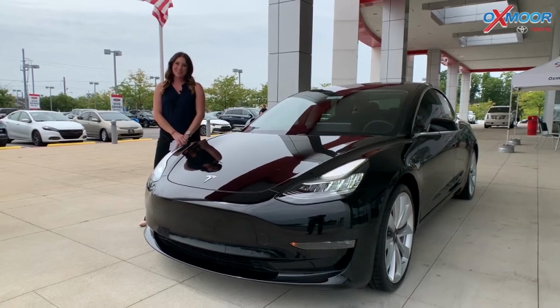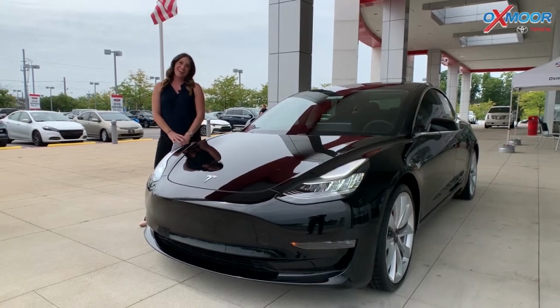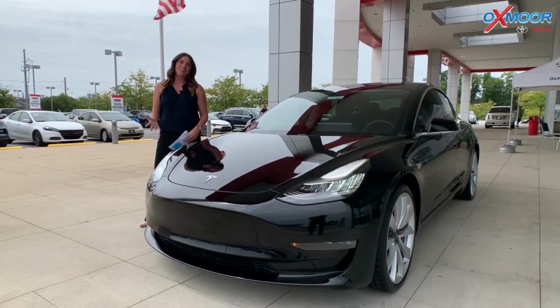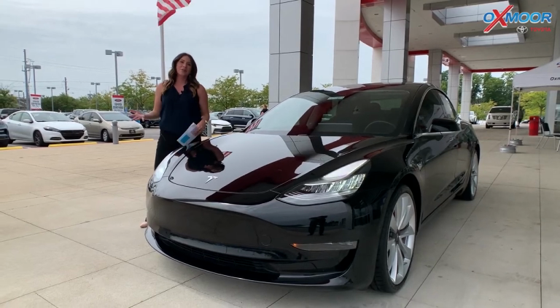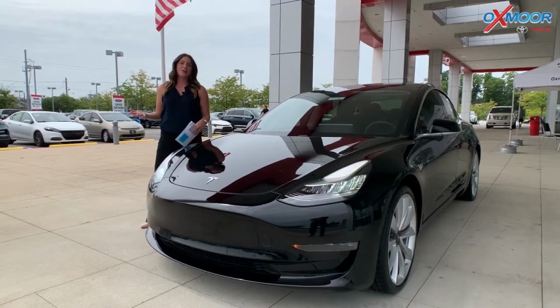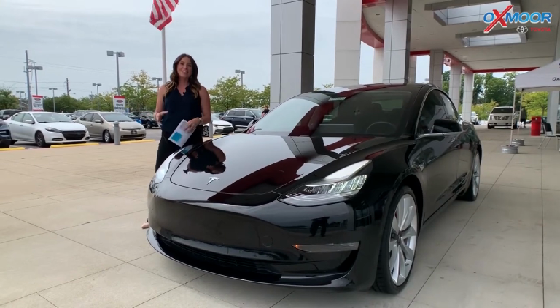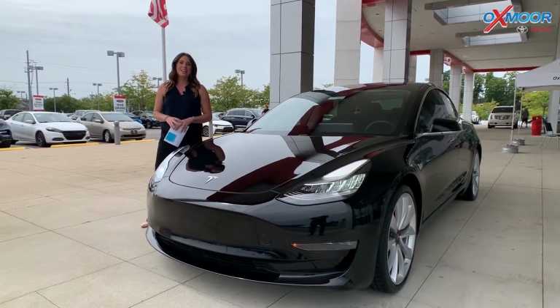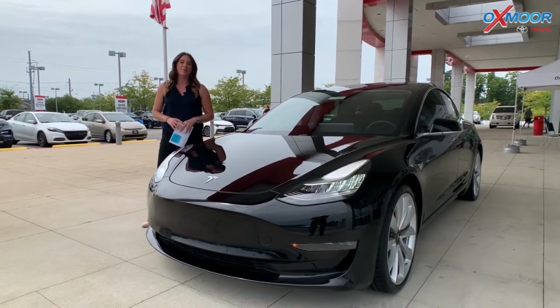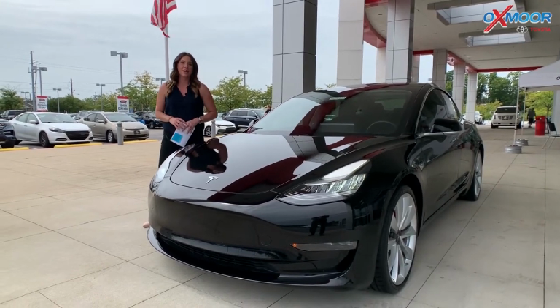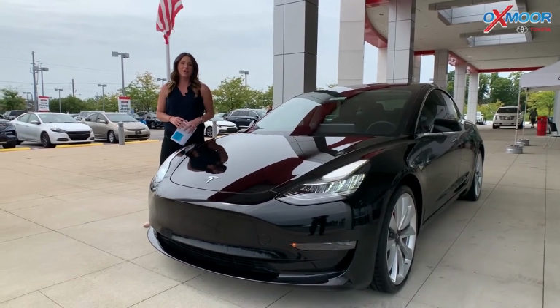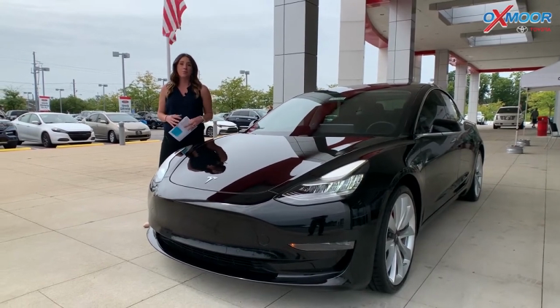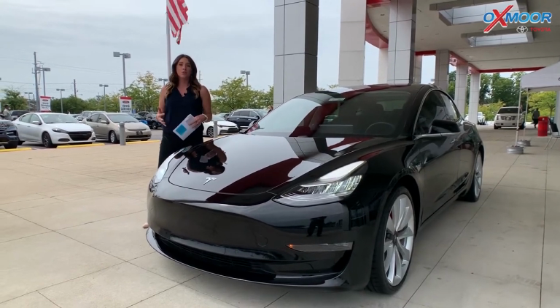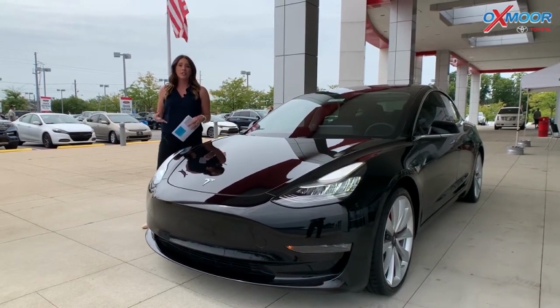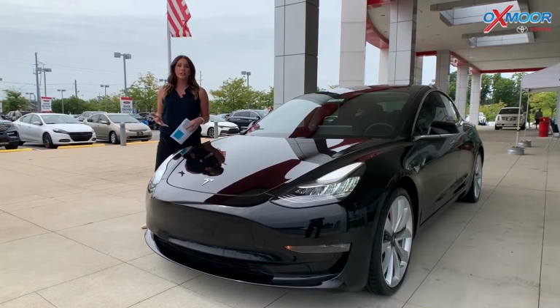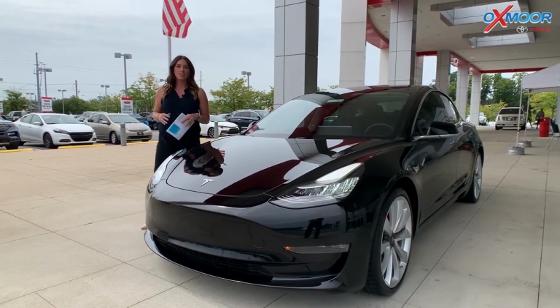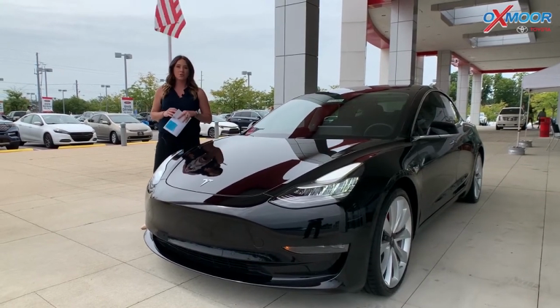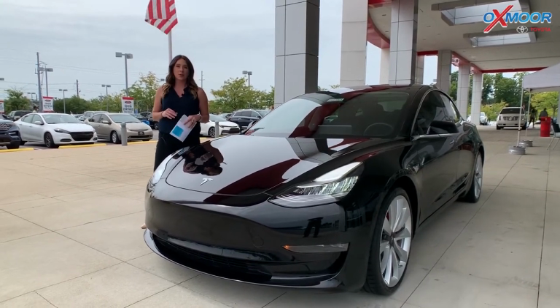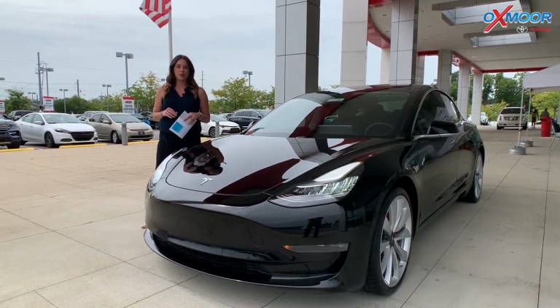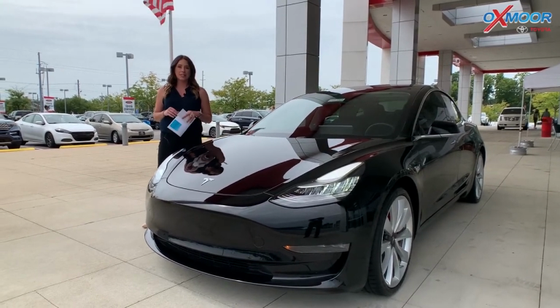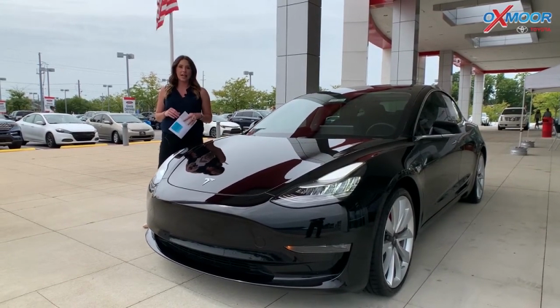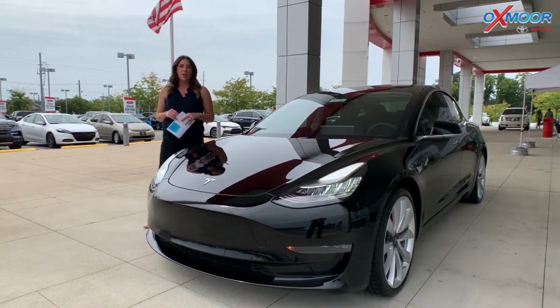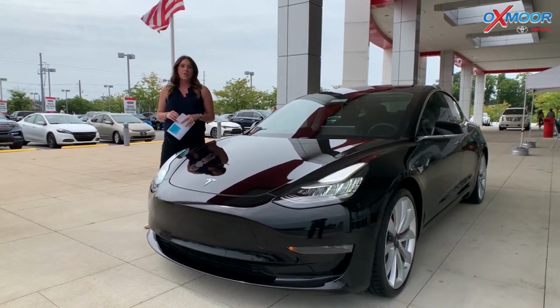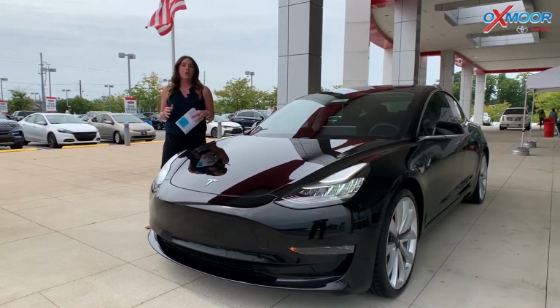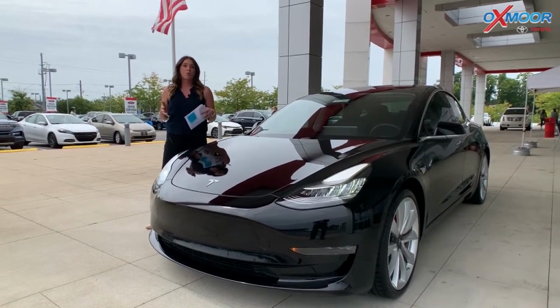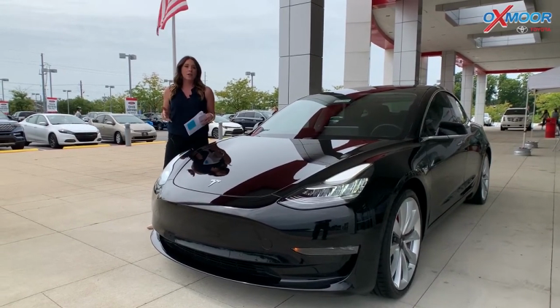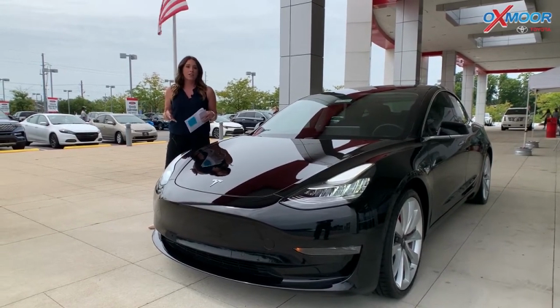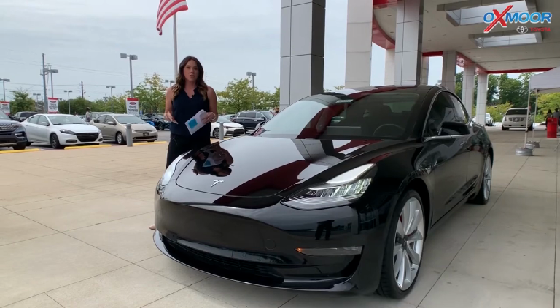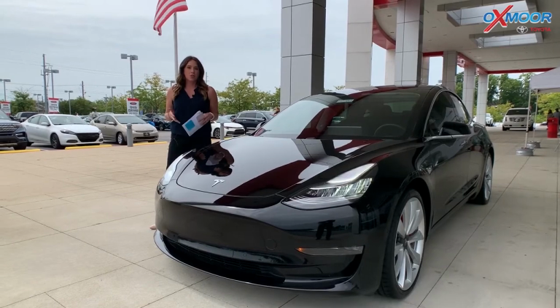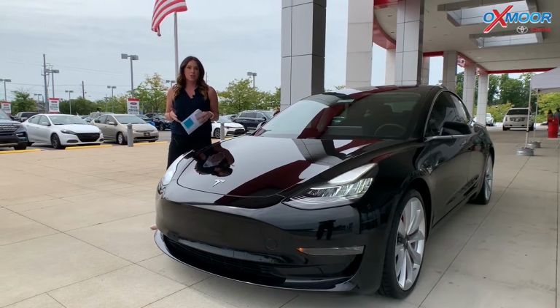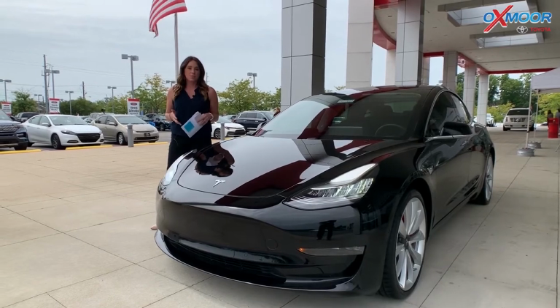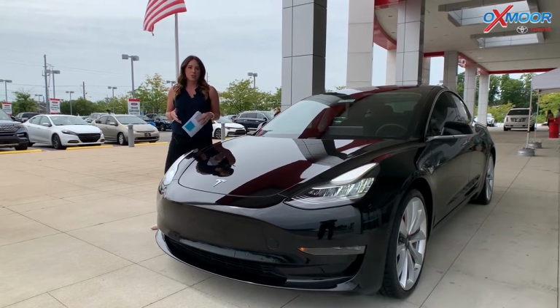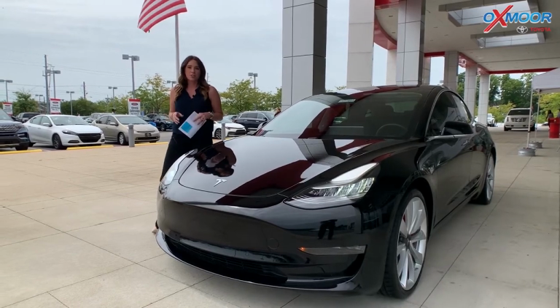Hey everyone, it's Gabrielle. I'm over here at Oxmoor Toyota today for our weekly used car specials.